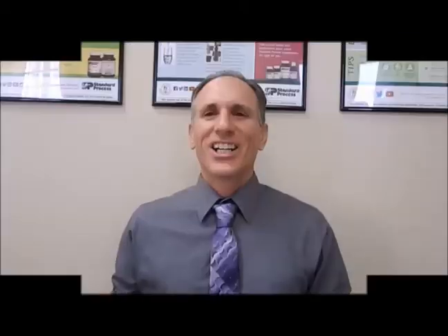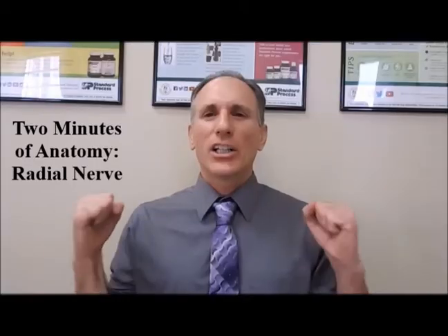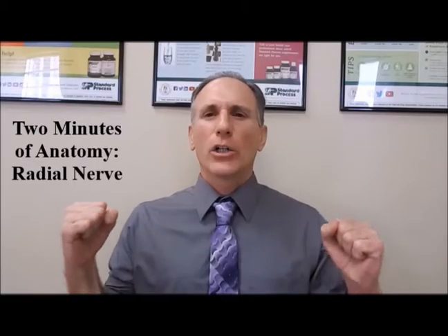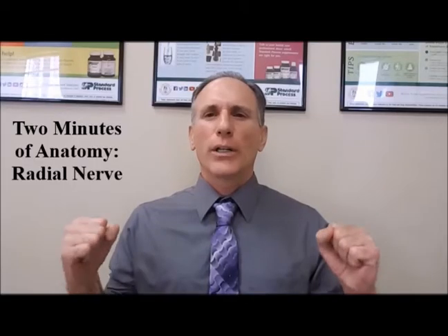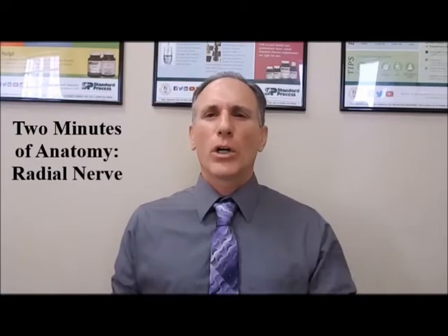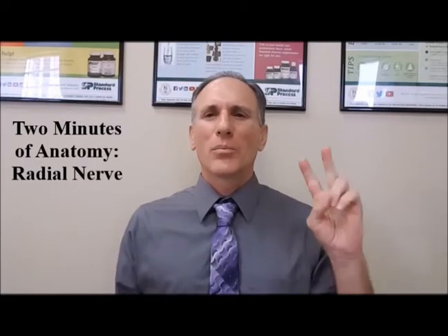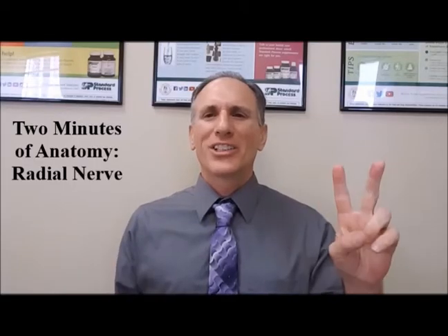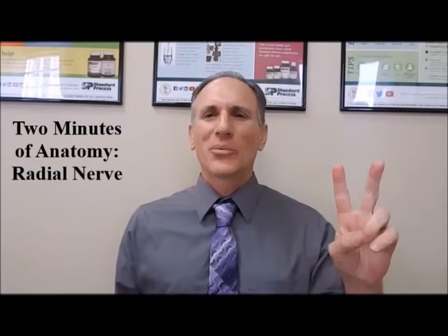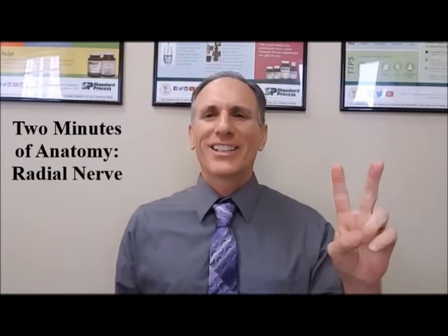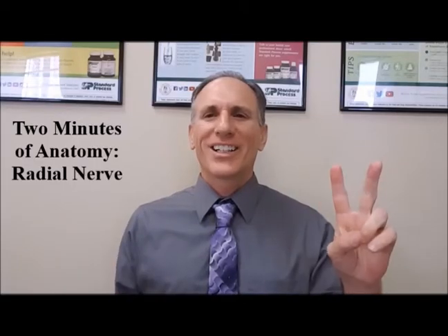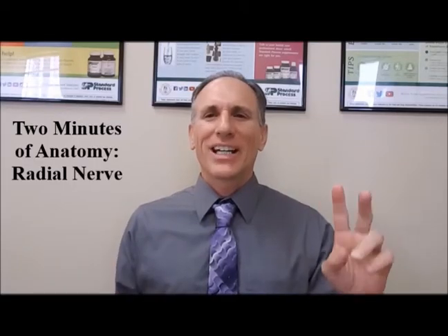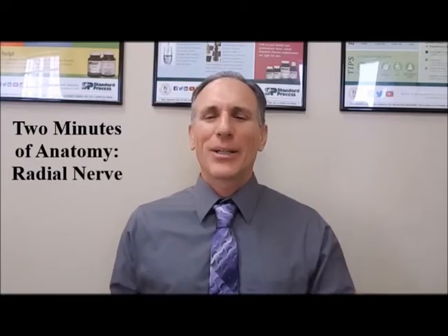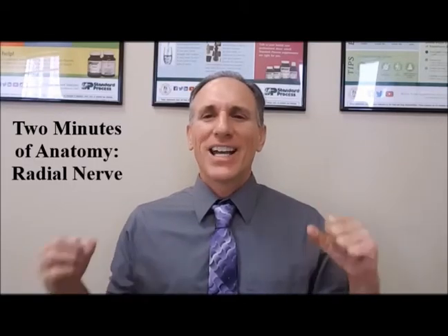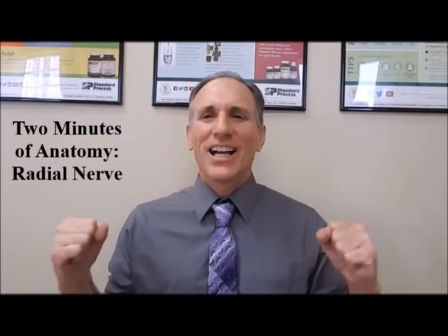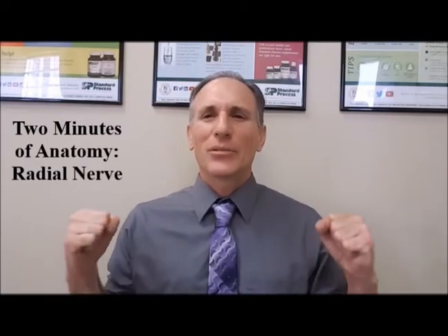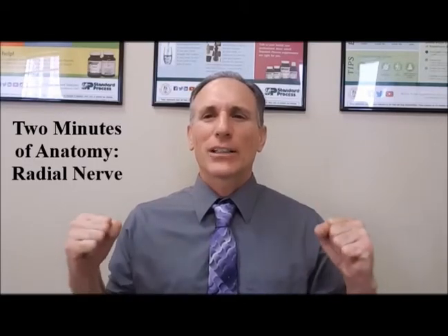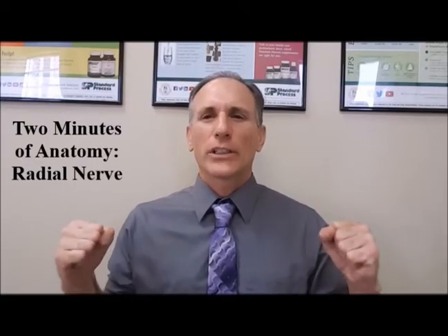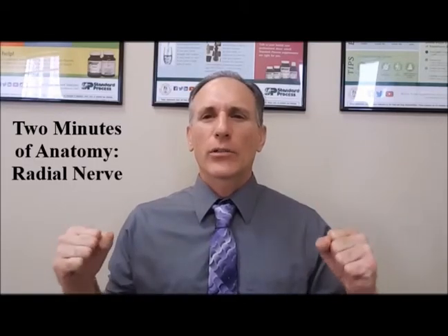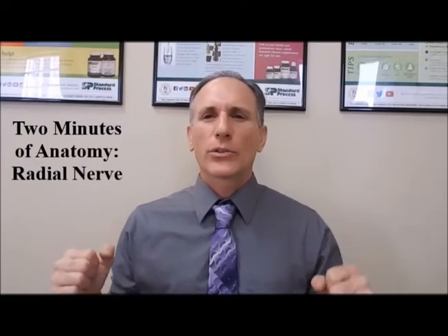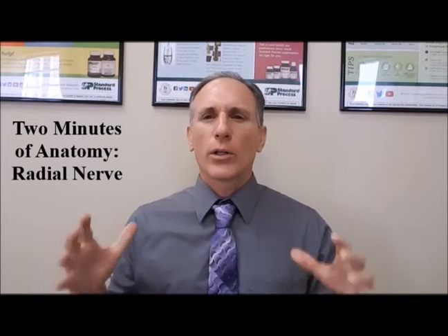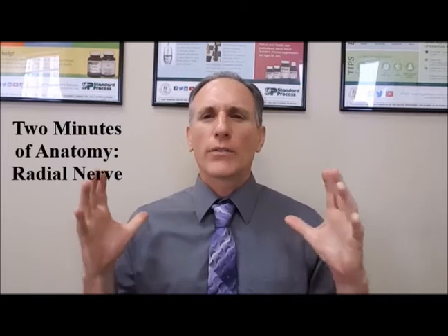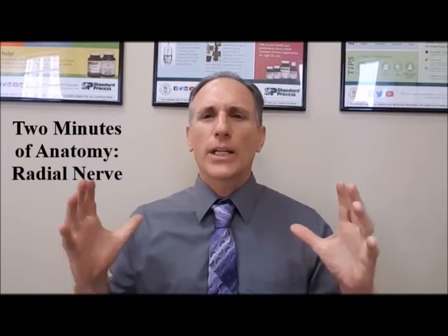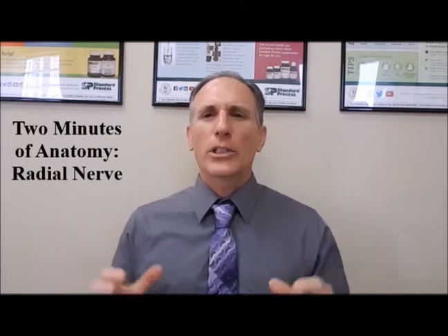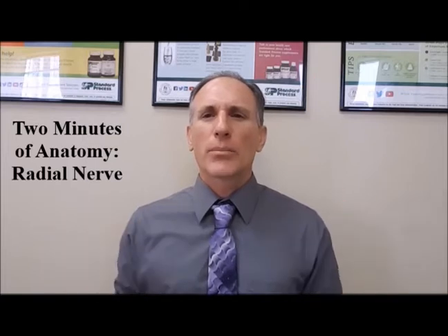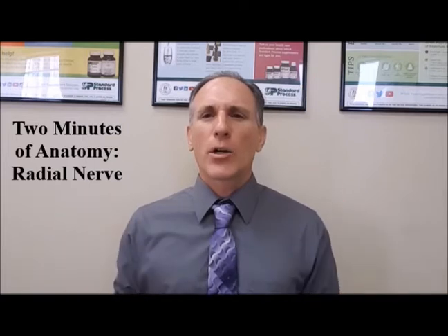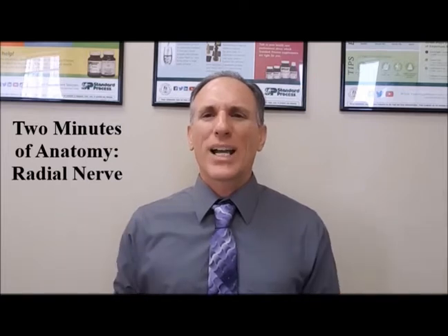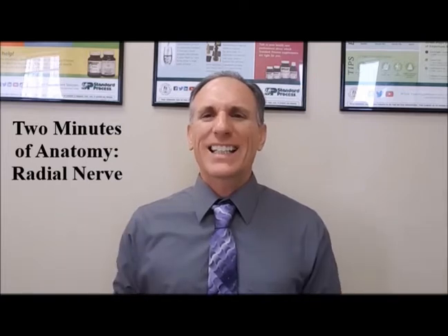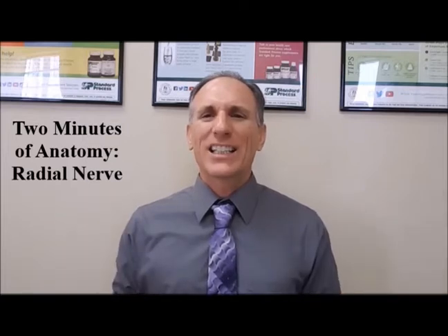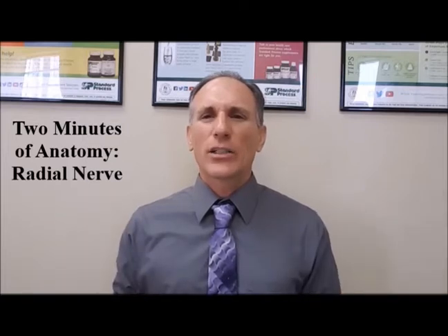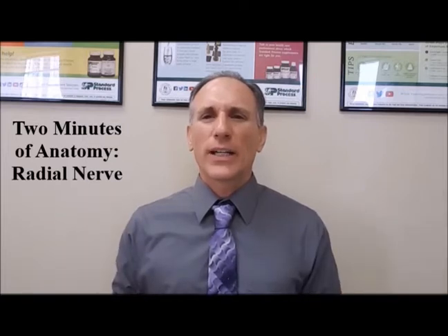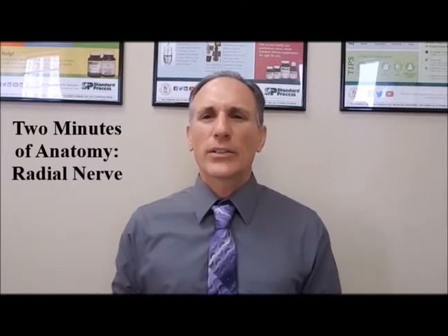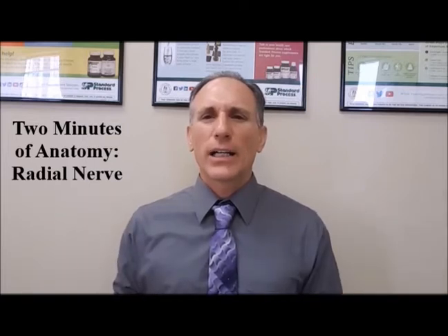Hello and welcome to Two Minutes of Anatomy. I am Dr. Donald Ozzello of Championship Chiropractic in Las Vegas, Nevada.